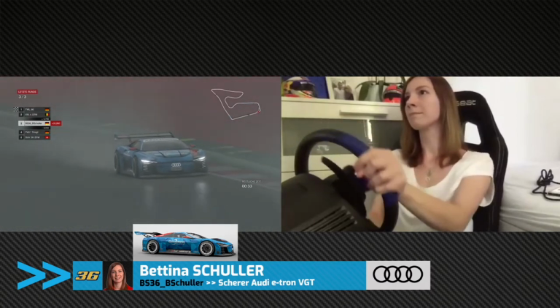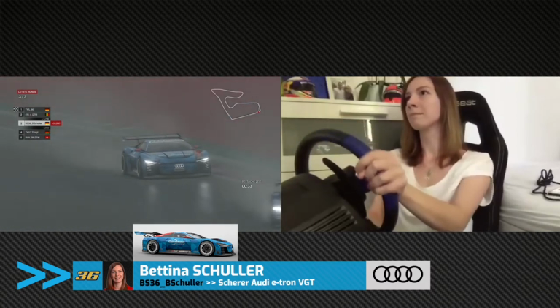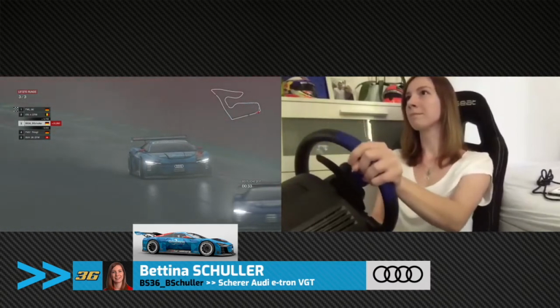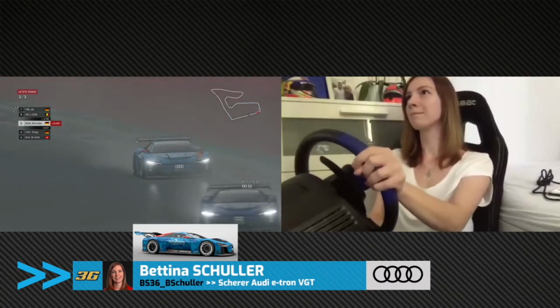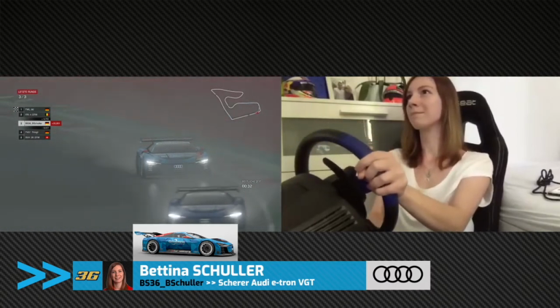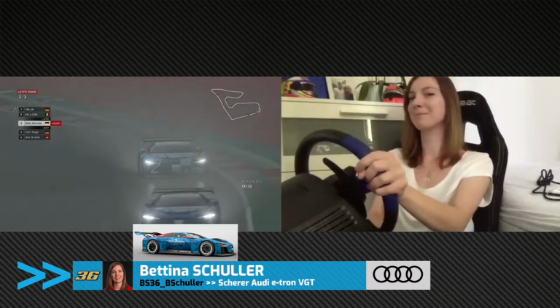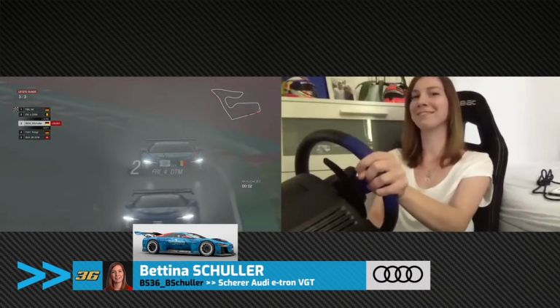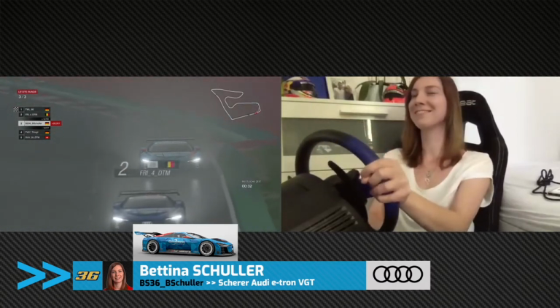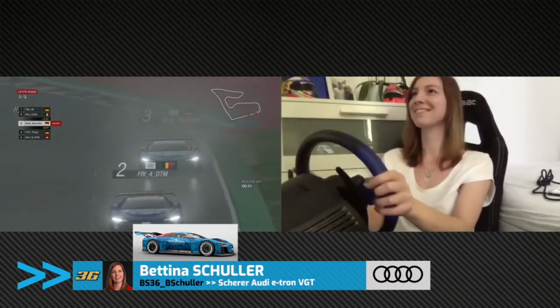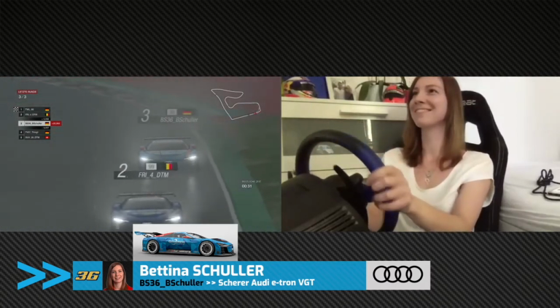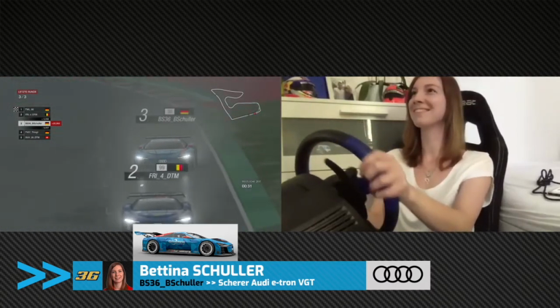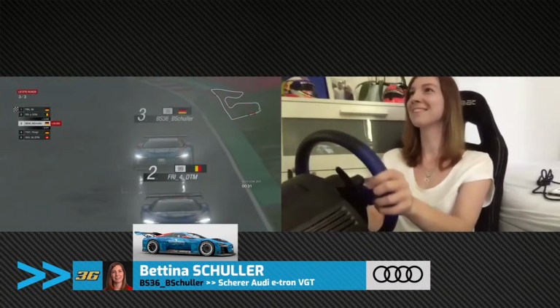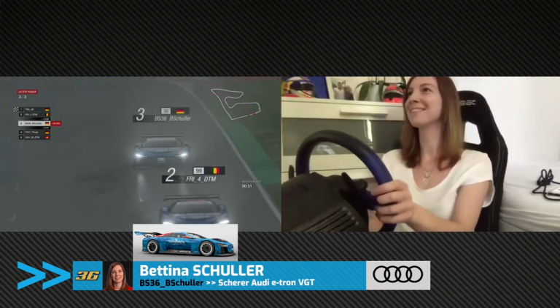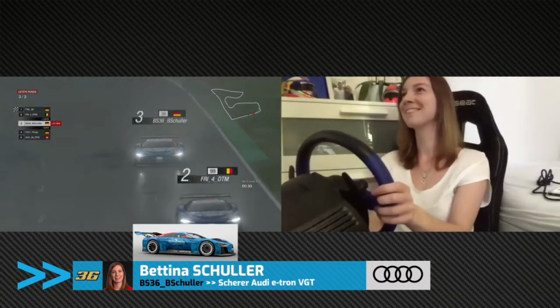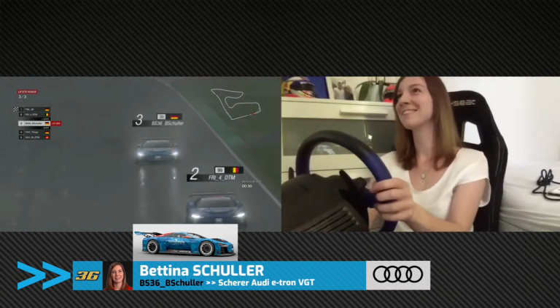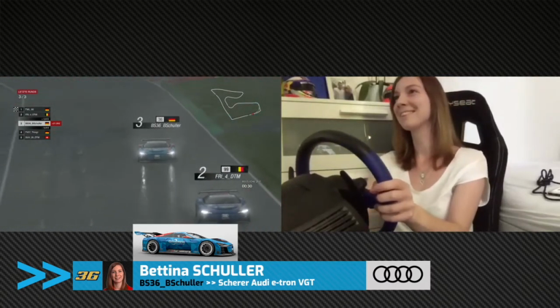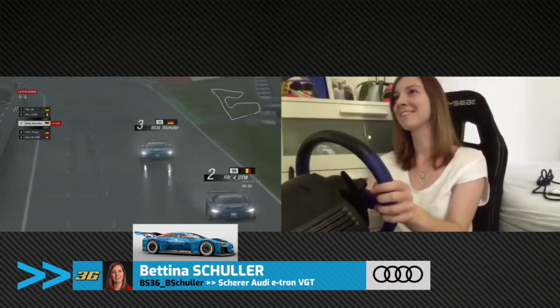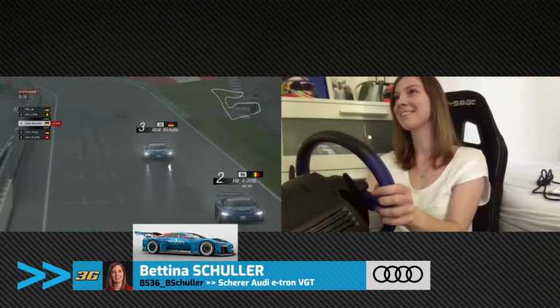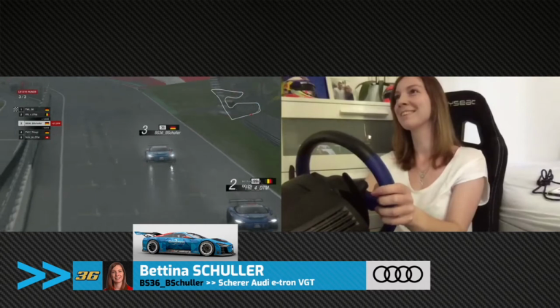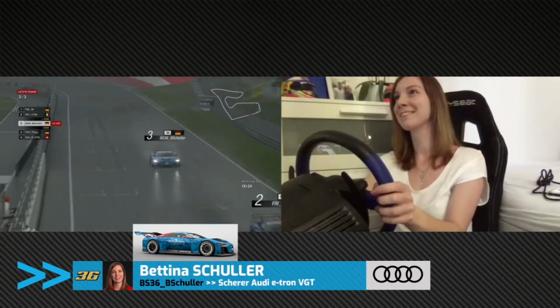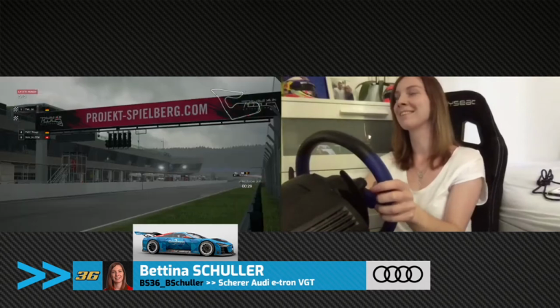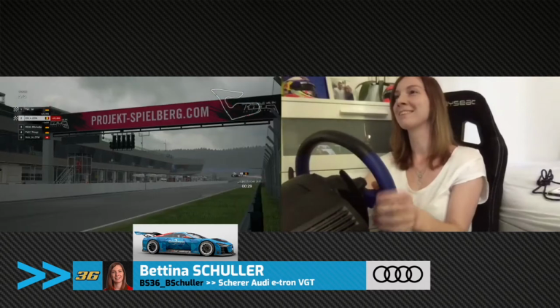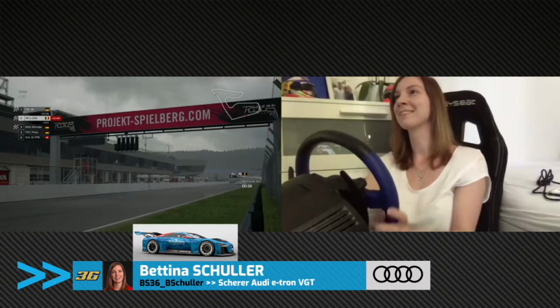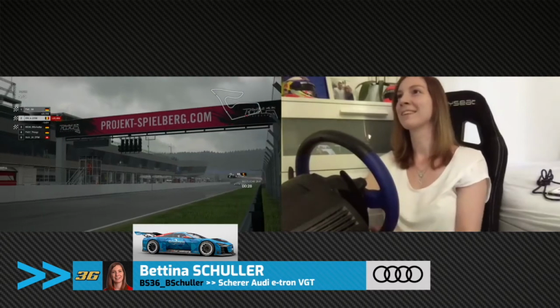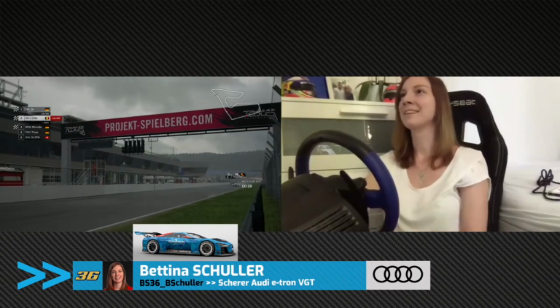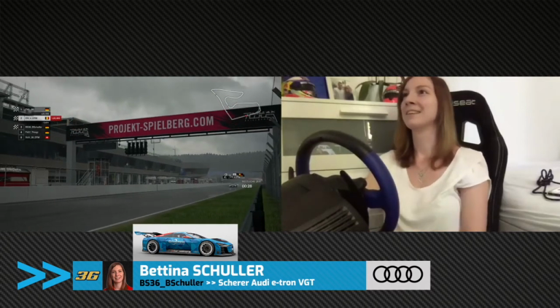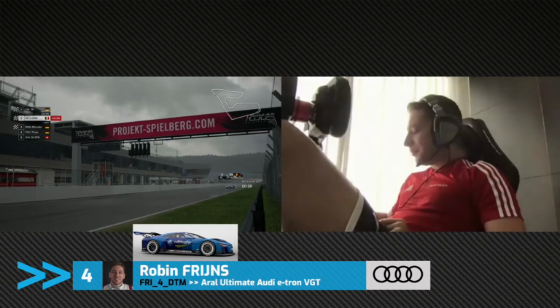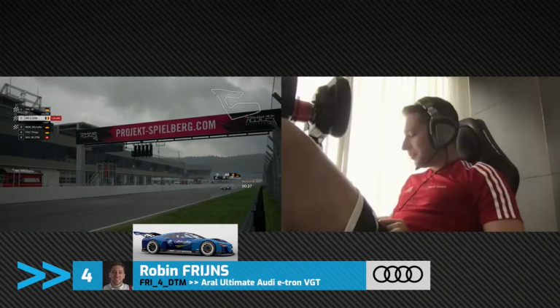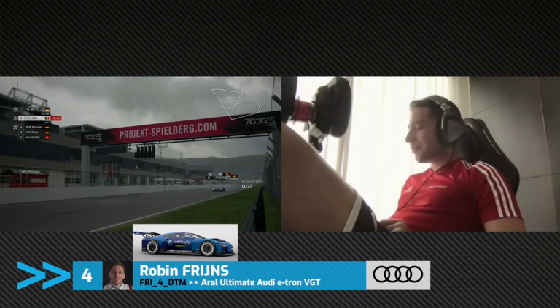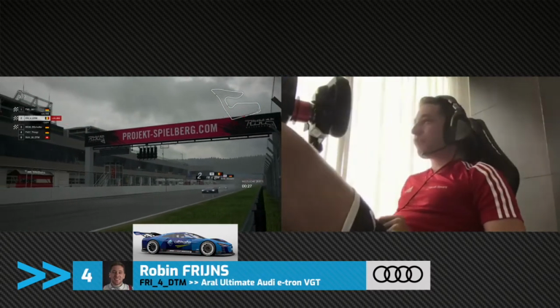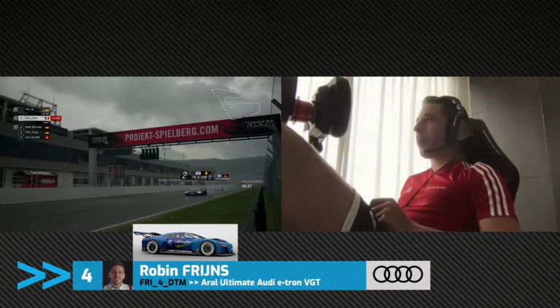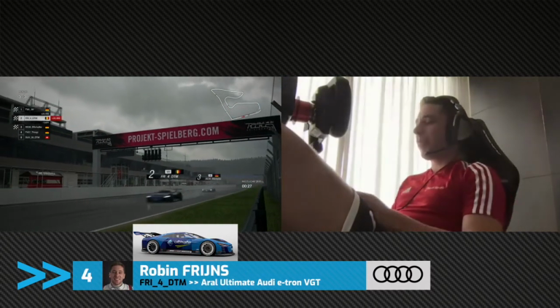Well done to Mikael Bratigam, who has seemingly kept his head when everybody else has lost it. Bratigam takes the win in Q2.